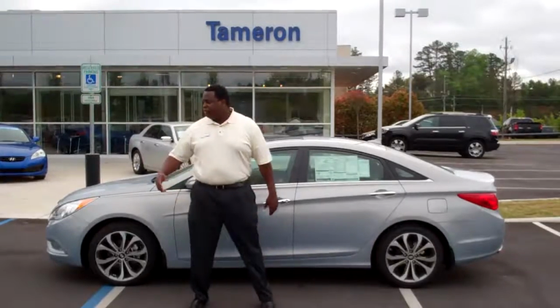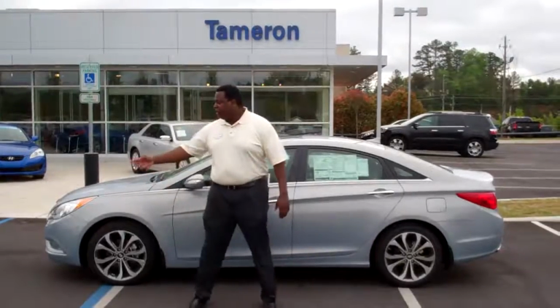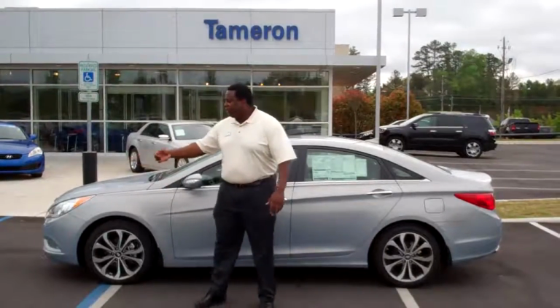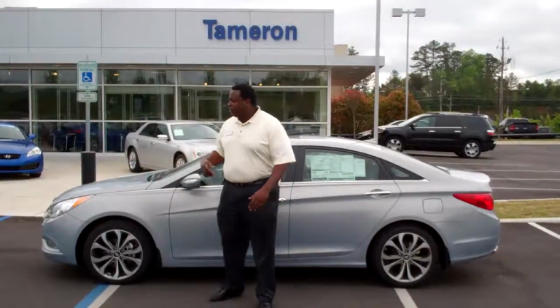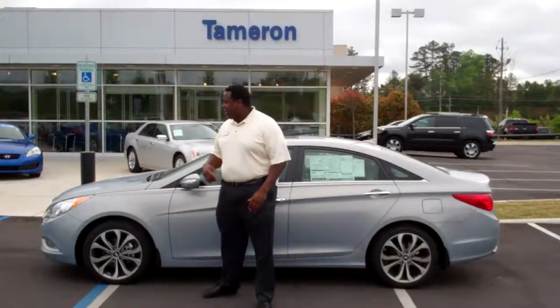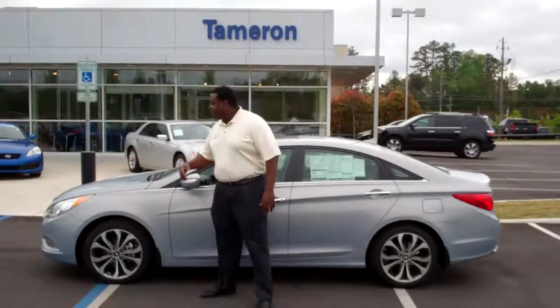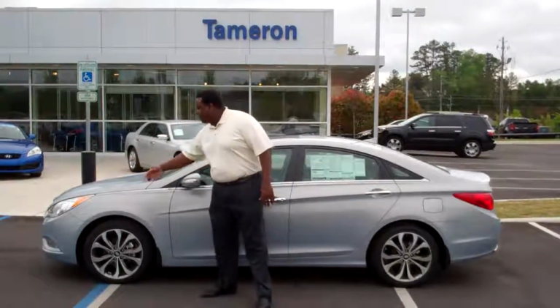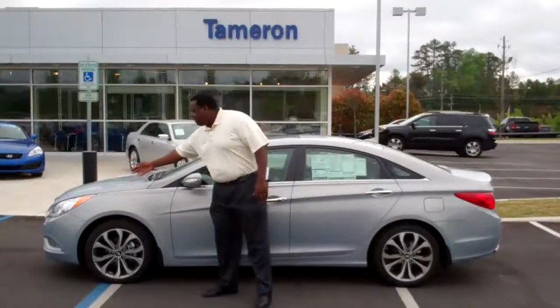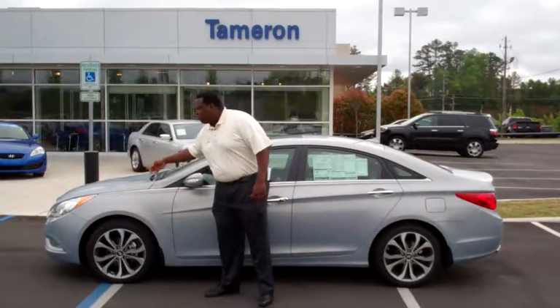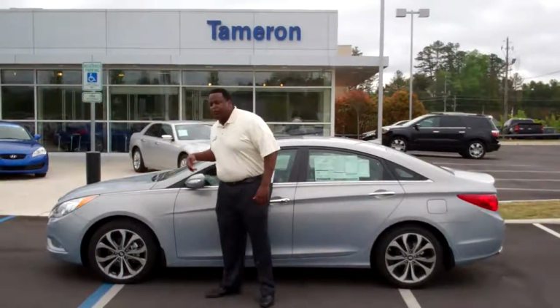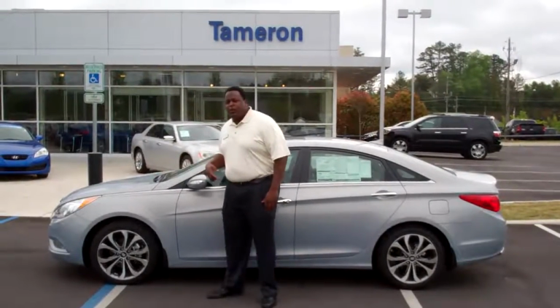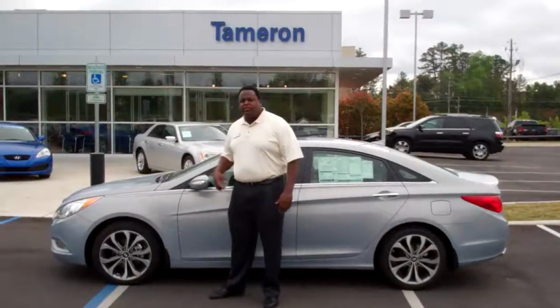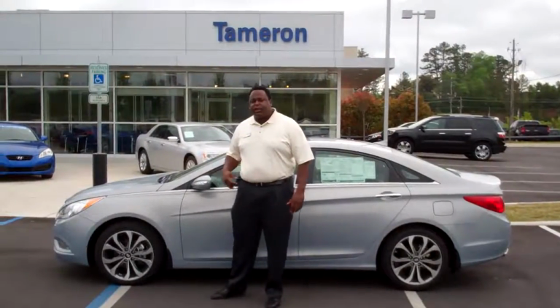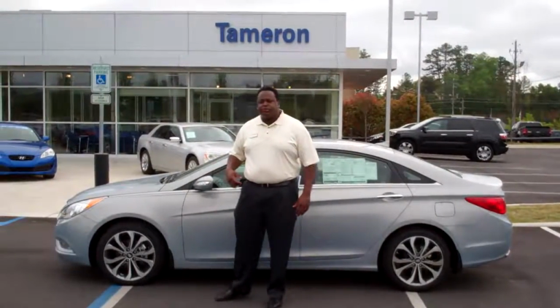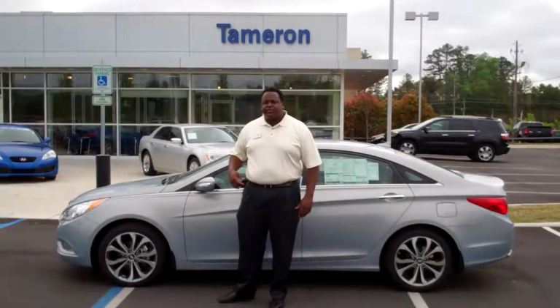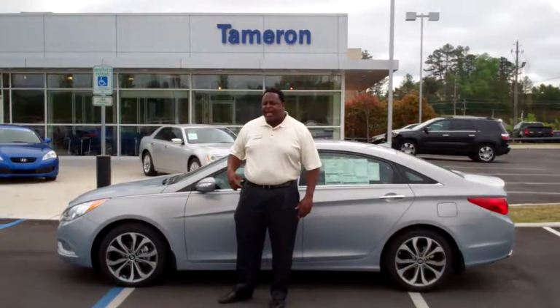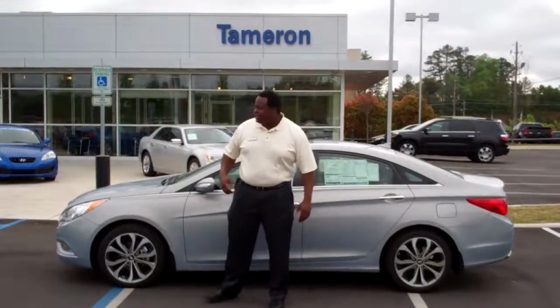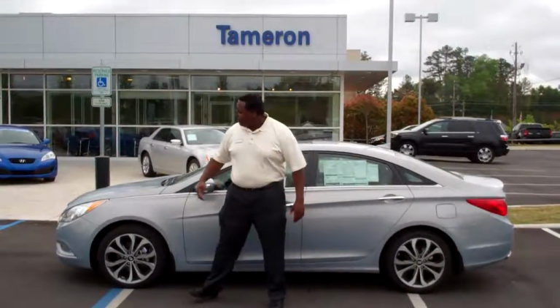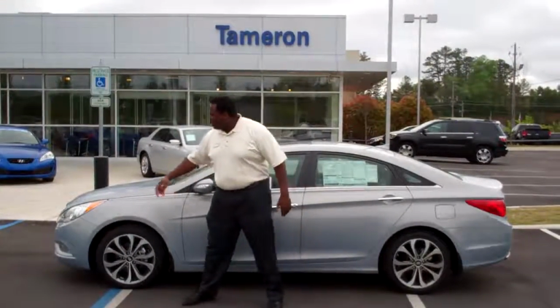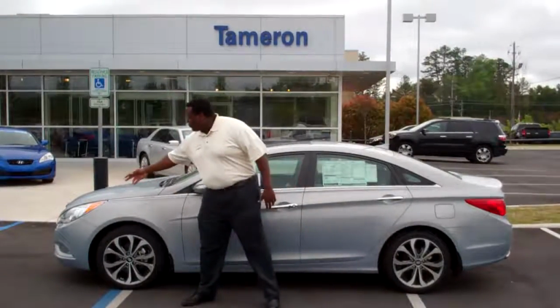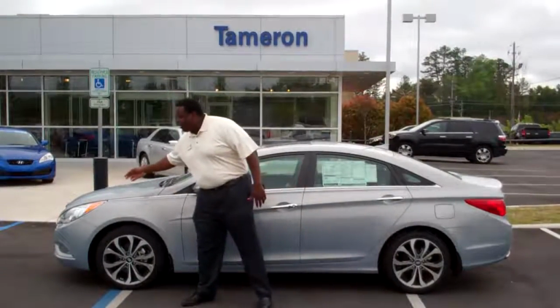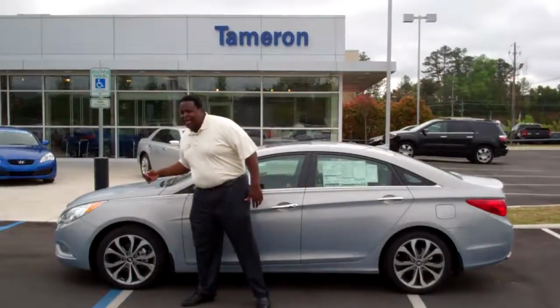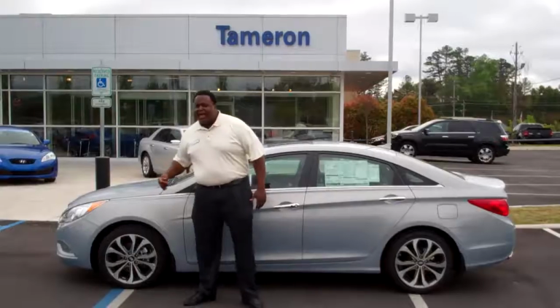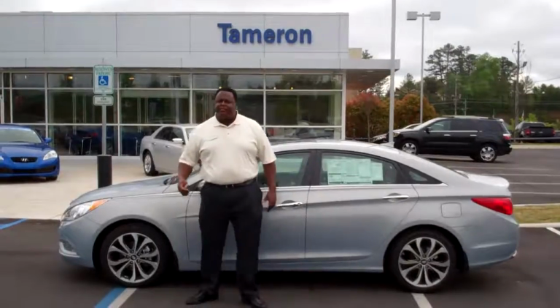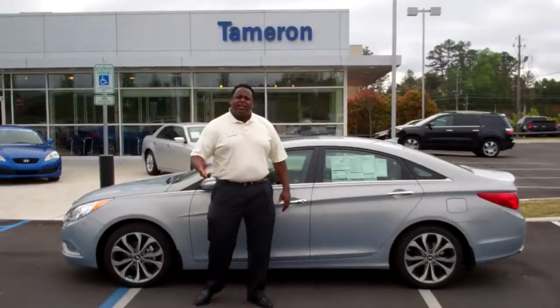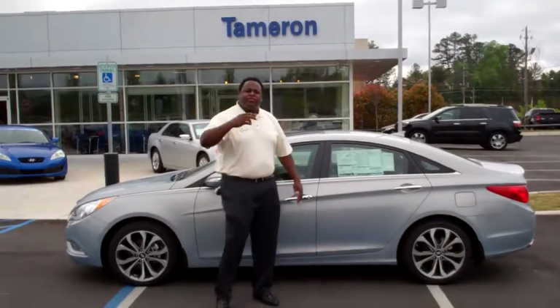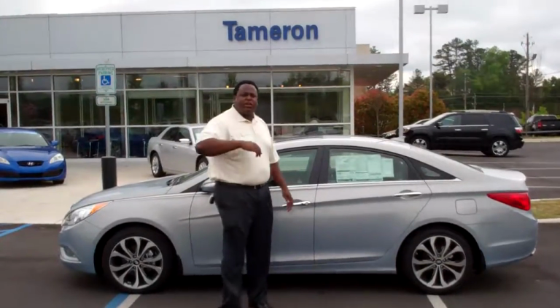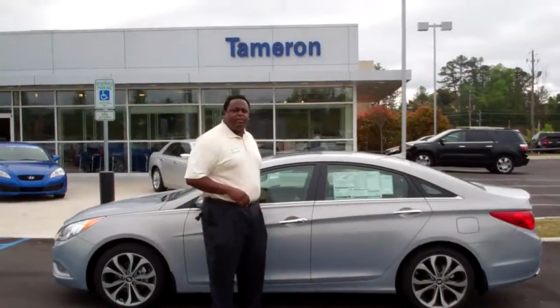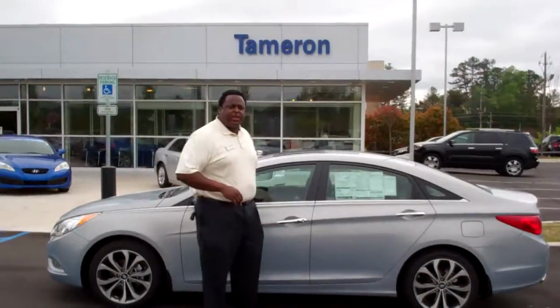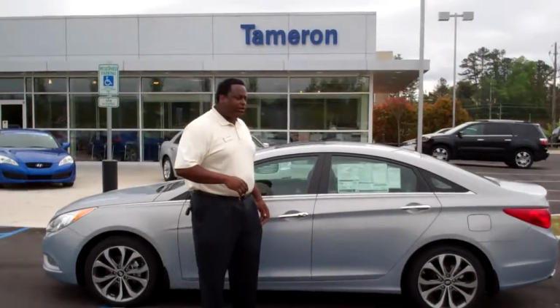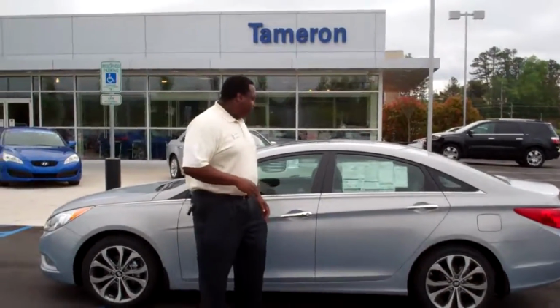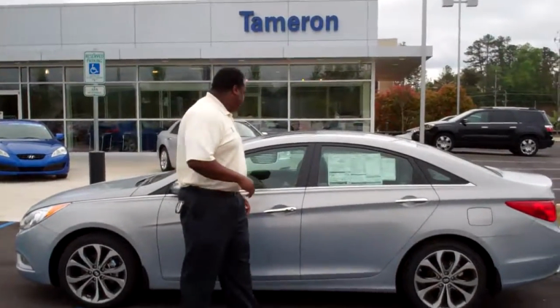This vehicle has a very beautiful fluidic sculpture design with wrap-around headlights. Let me show you a couple things on the interior.